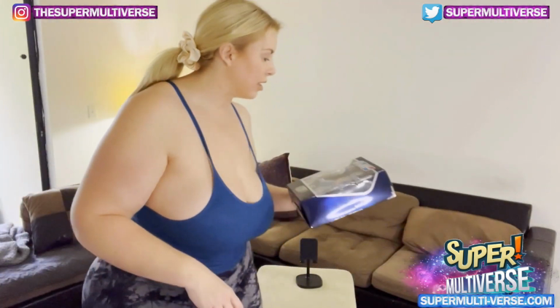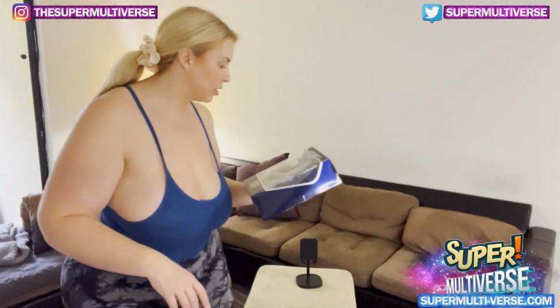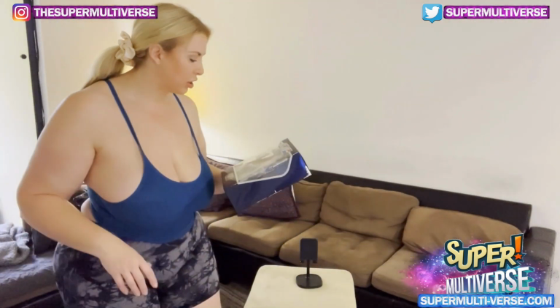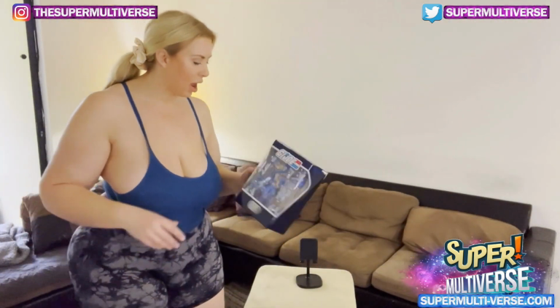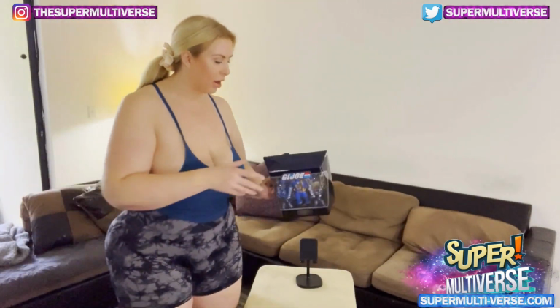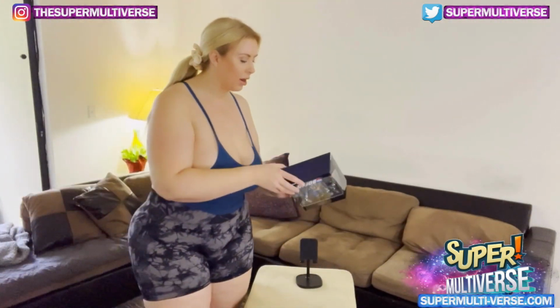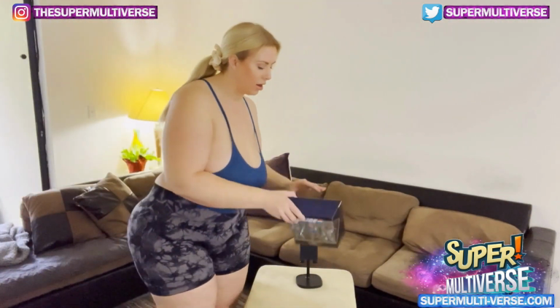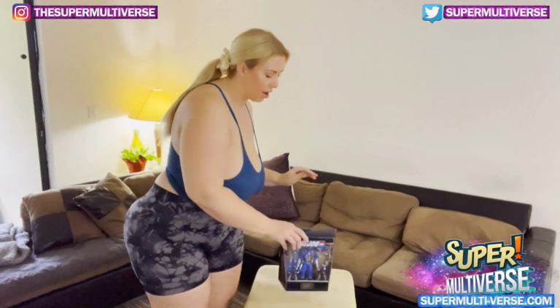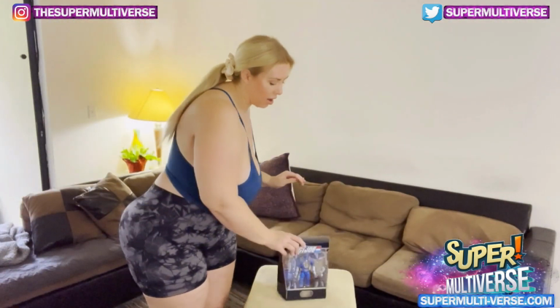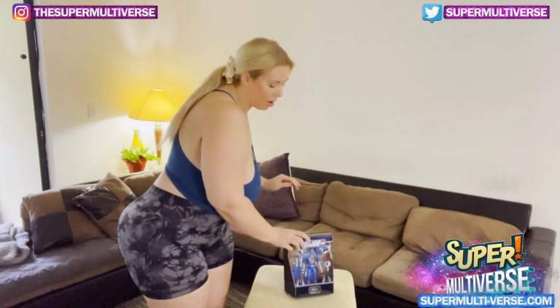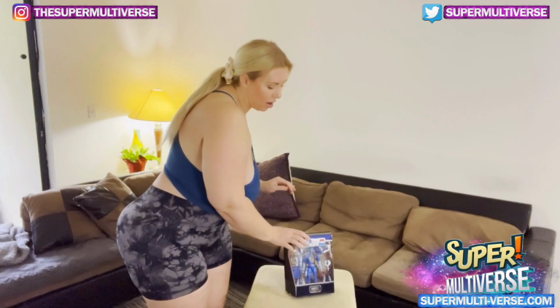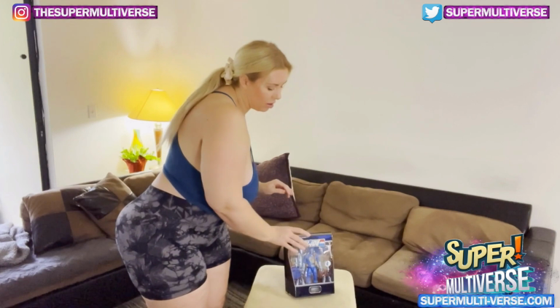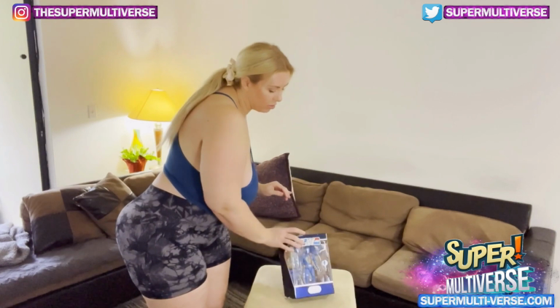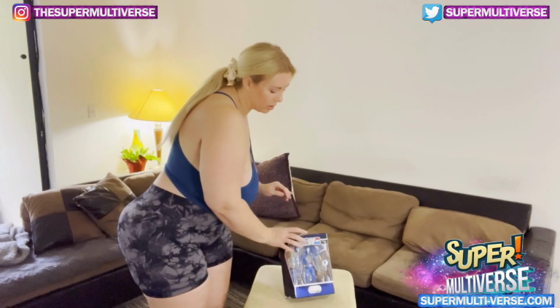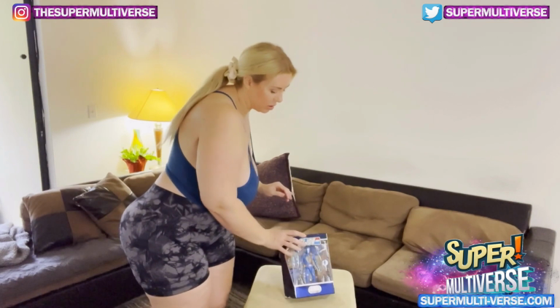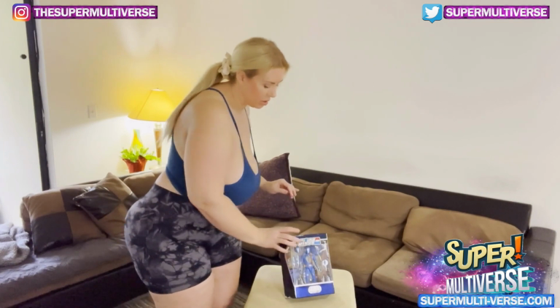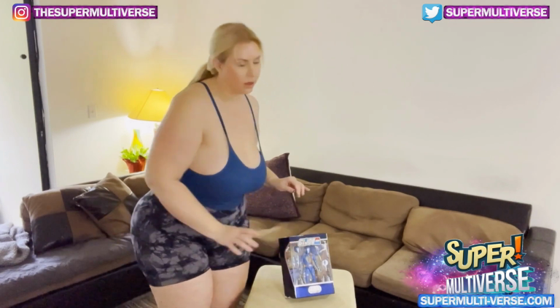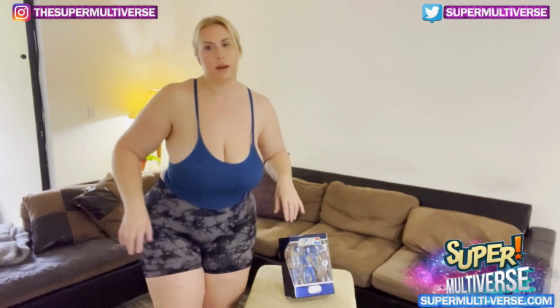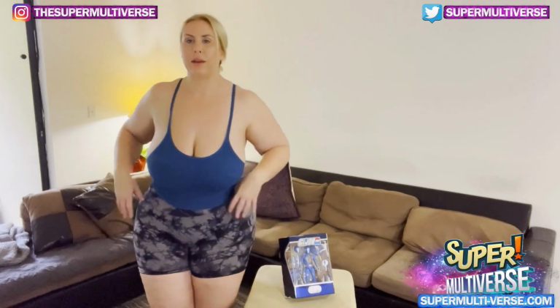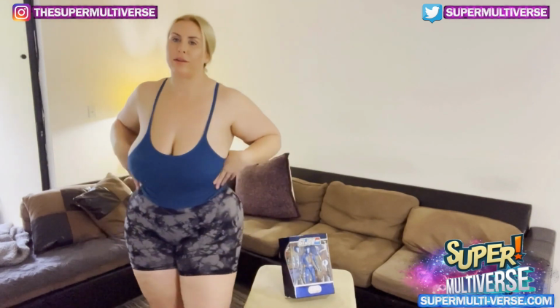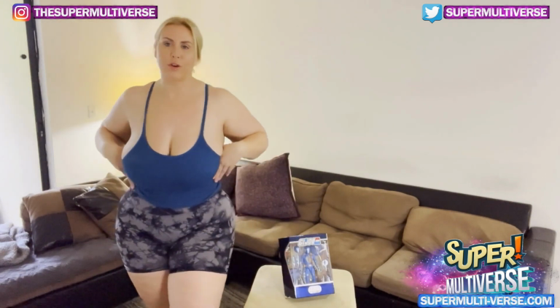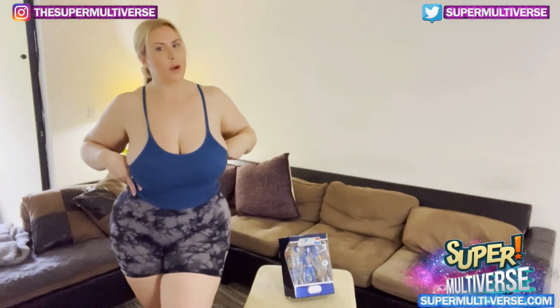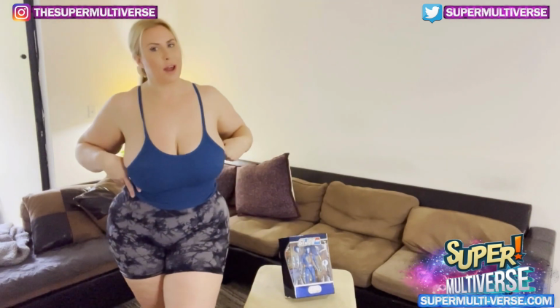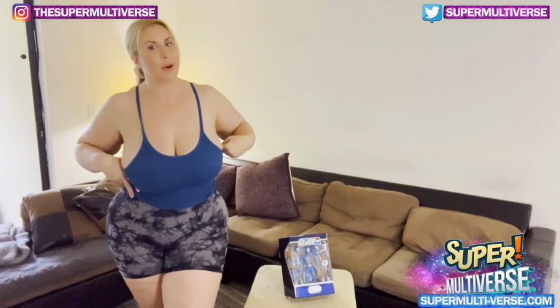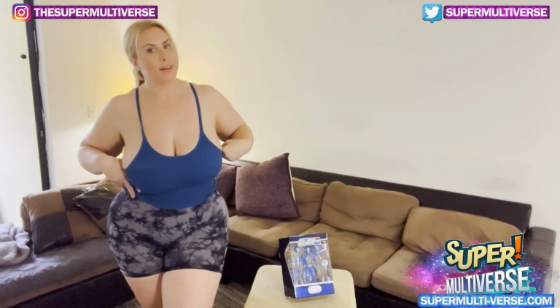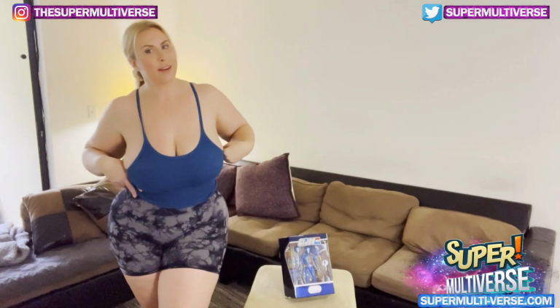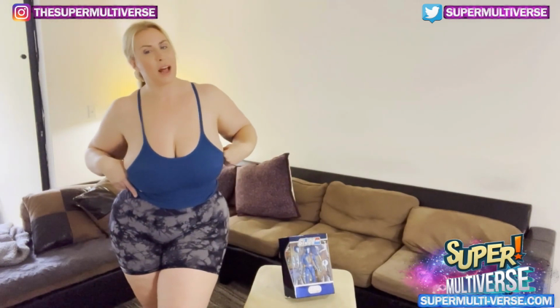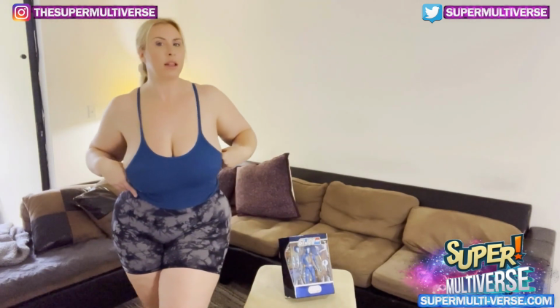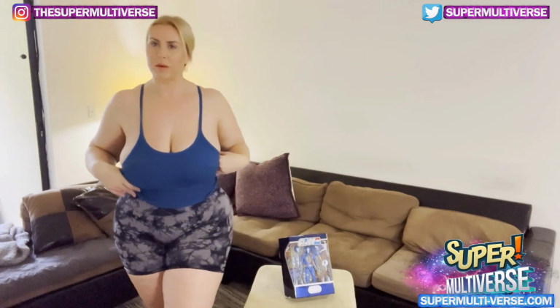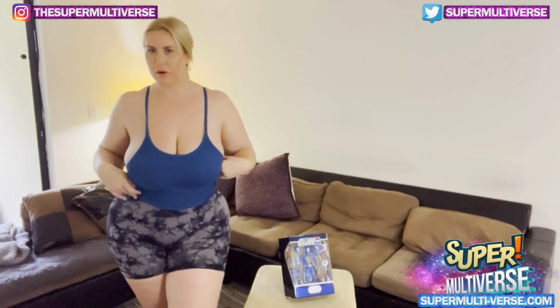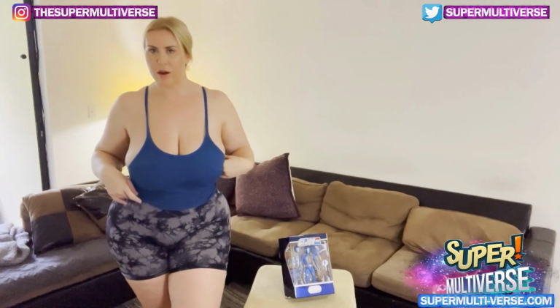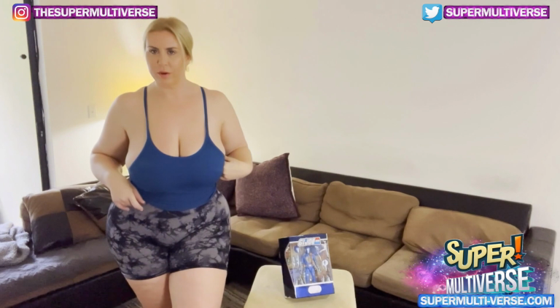Okay, let's check it out, but I'd rather get a little bit more comfortable.